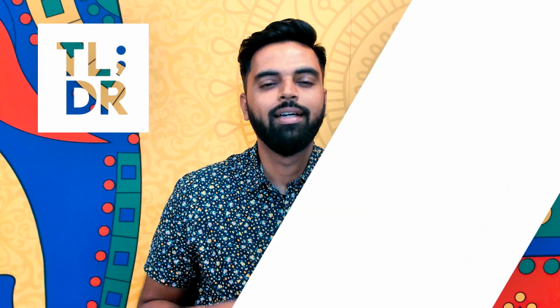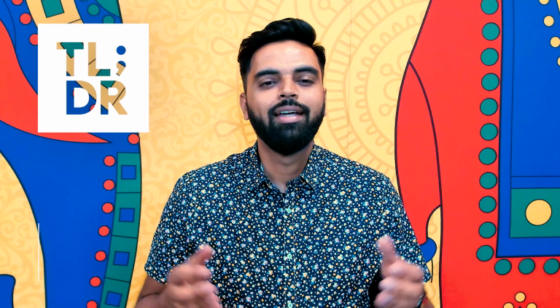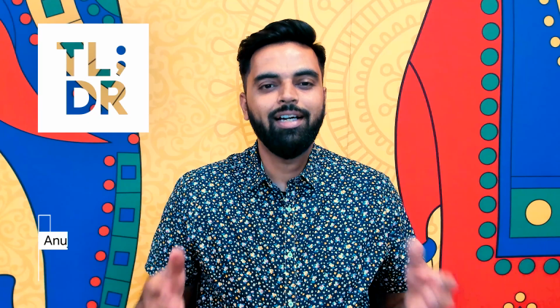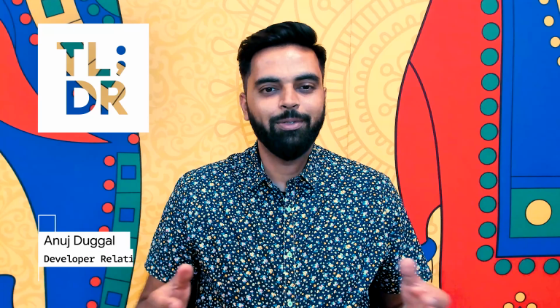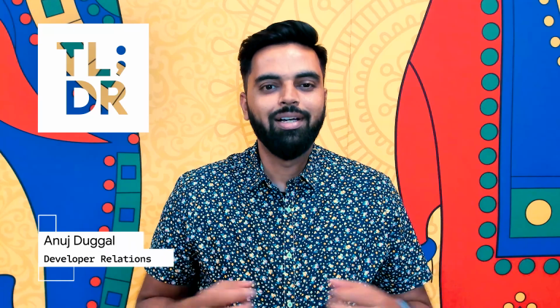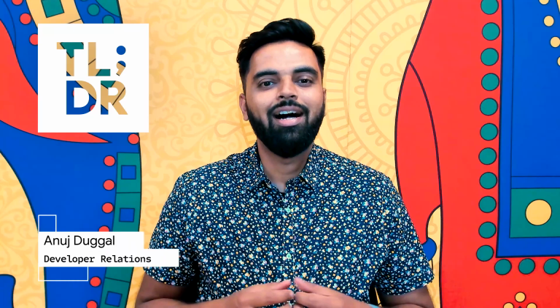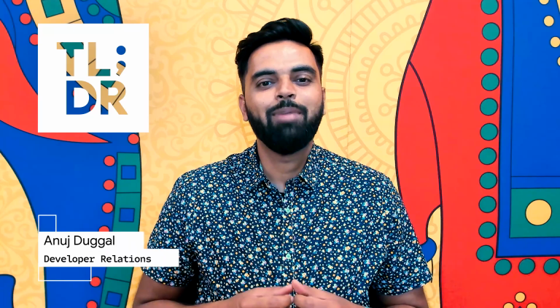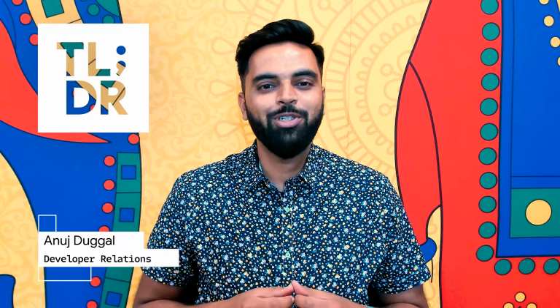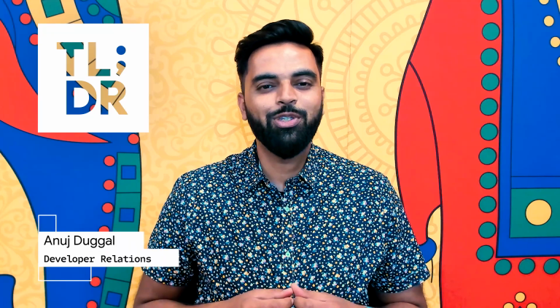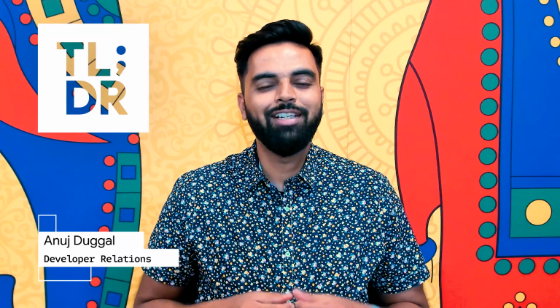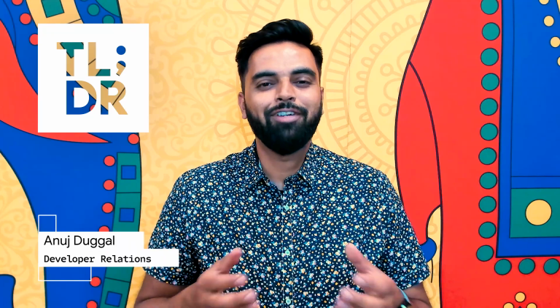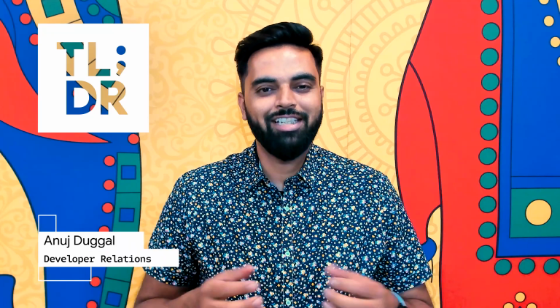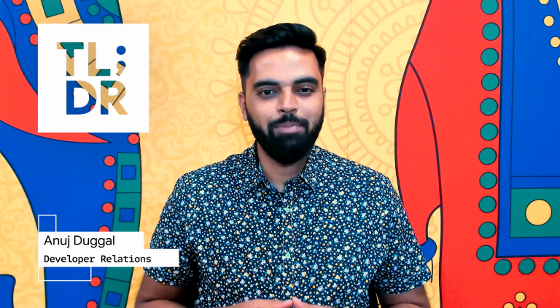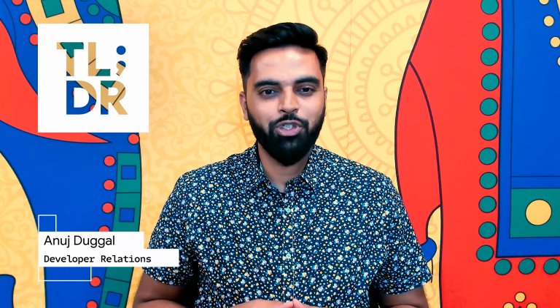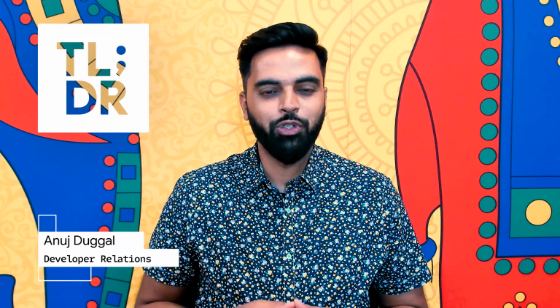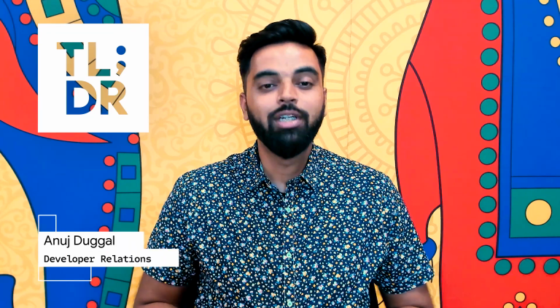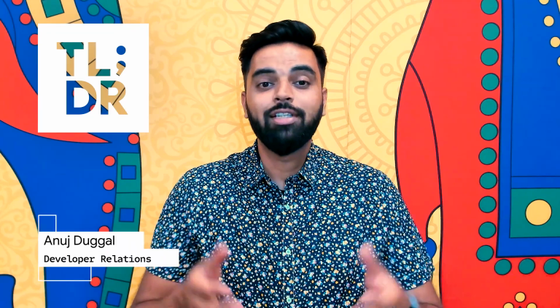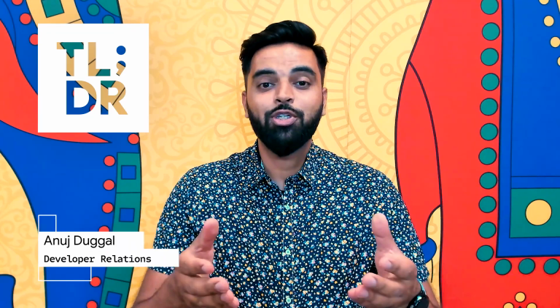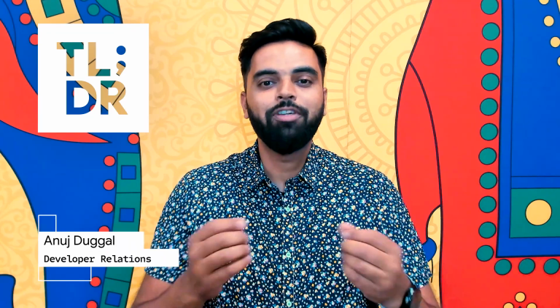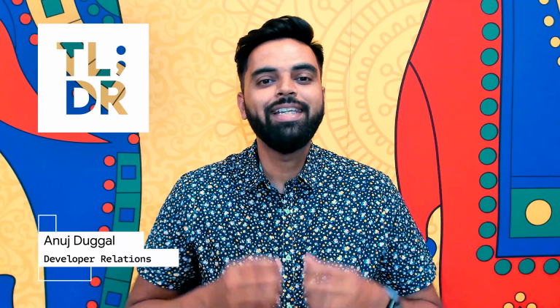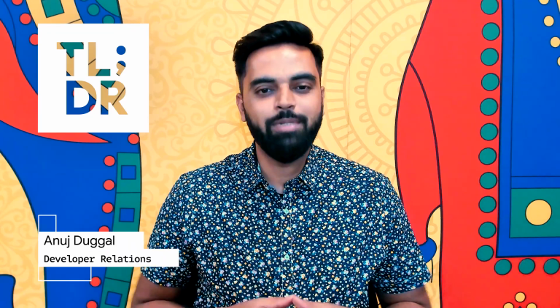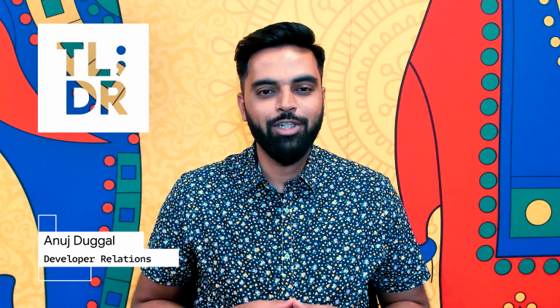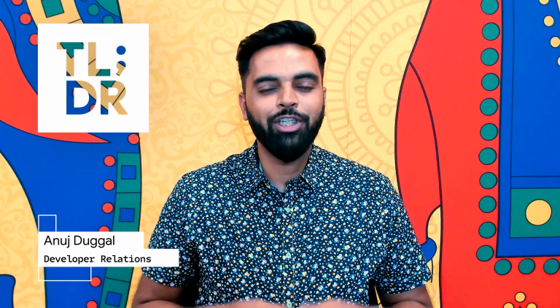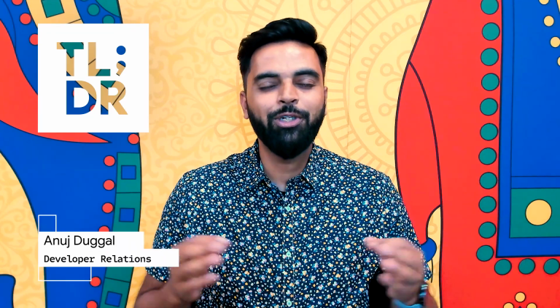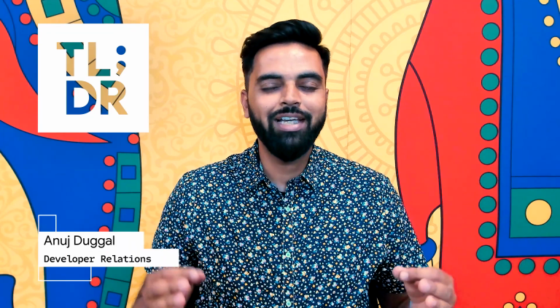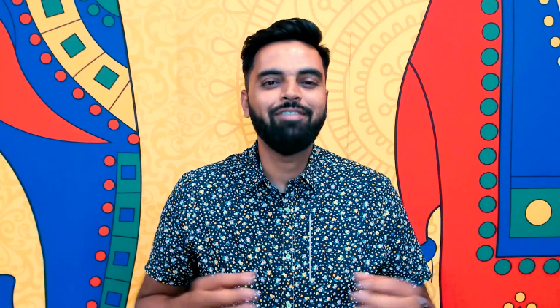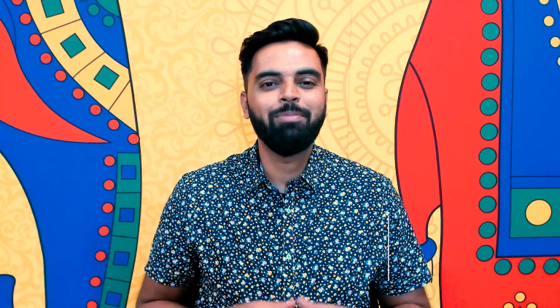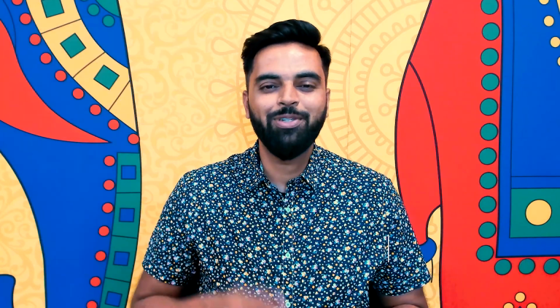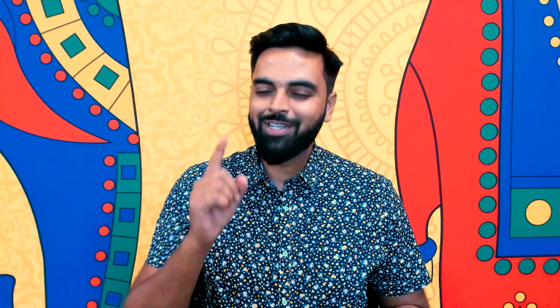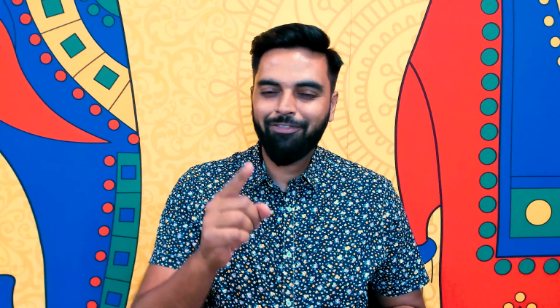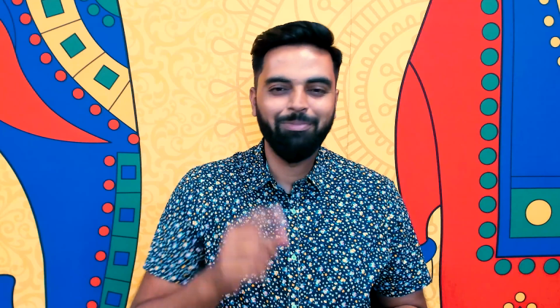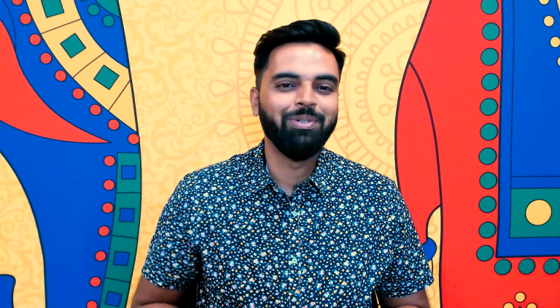Hello, I am Anuj Dugal for The Developers Show. This is your weekly update on the coolest developer news from Google.